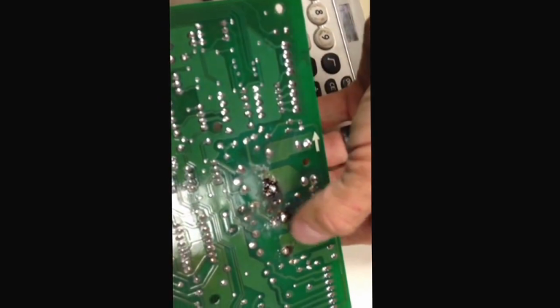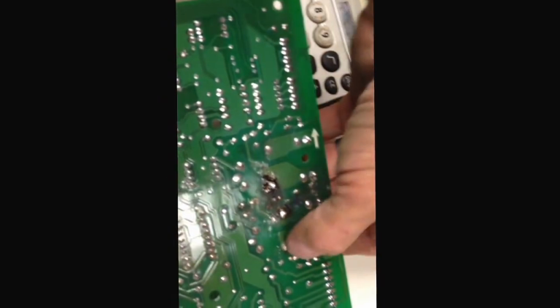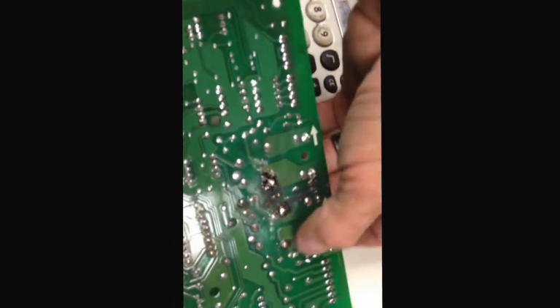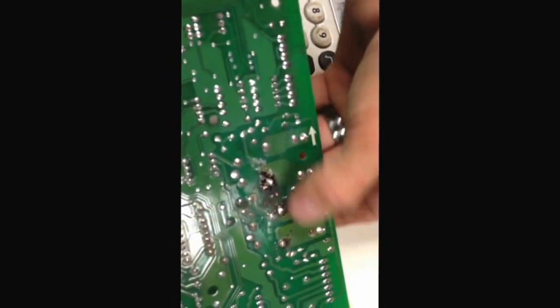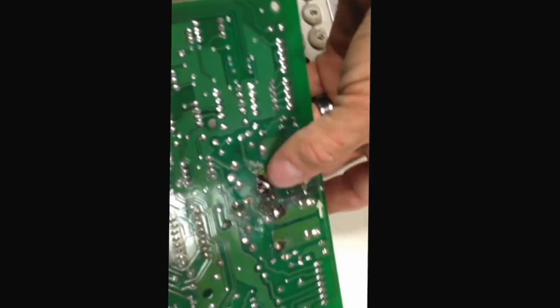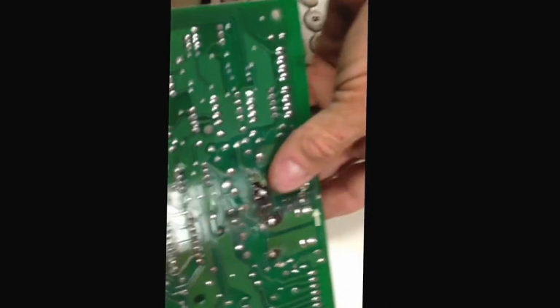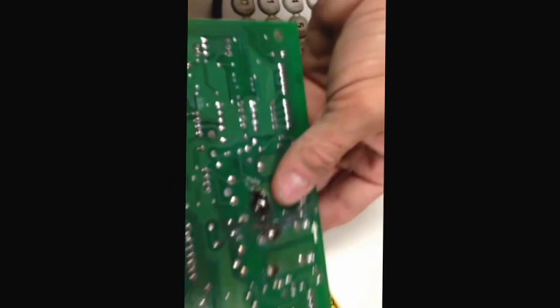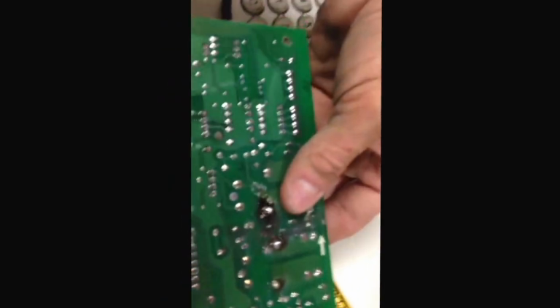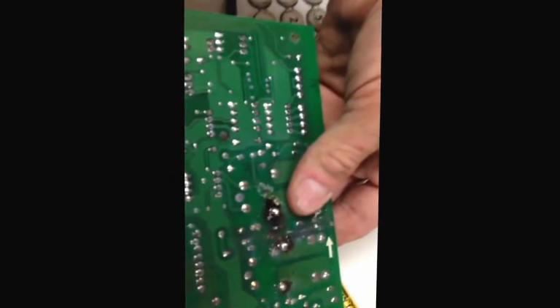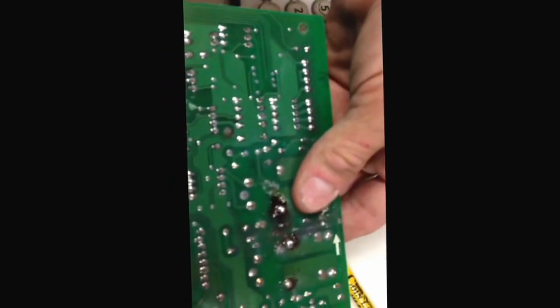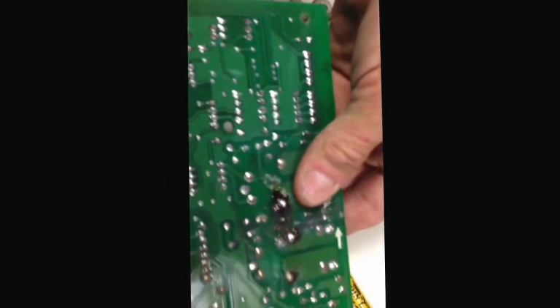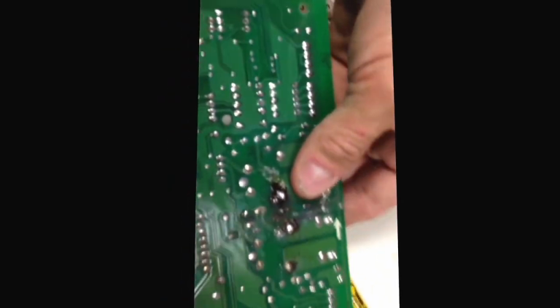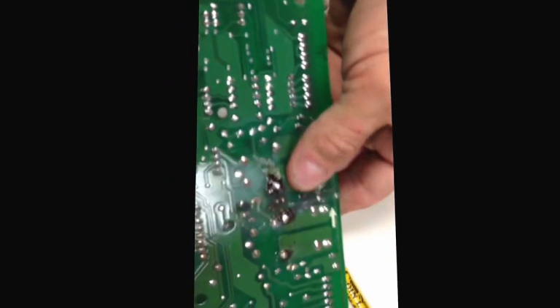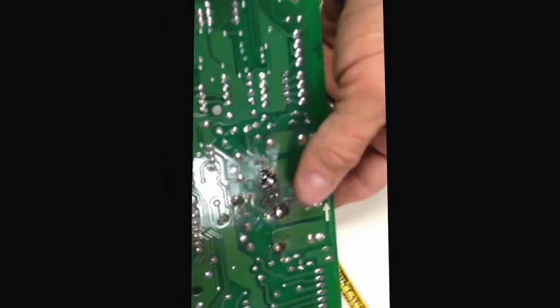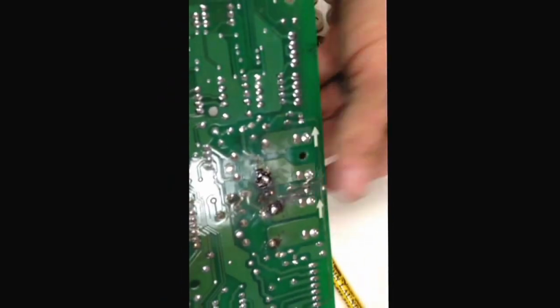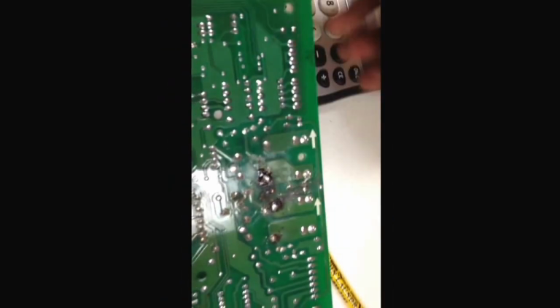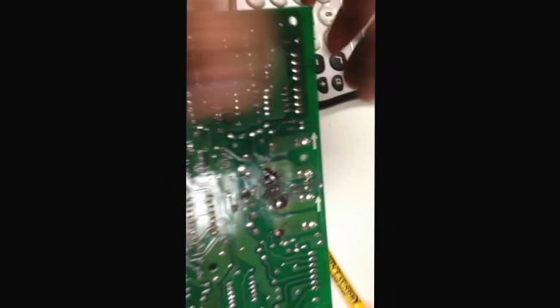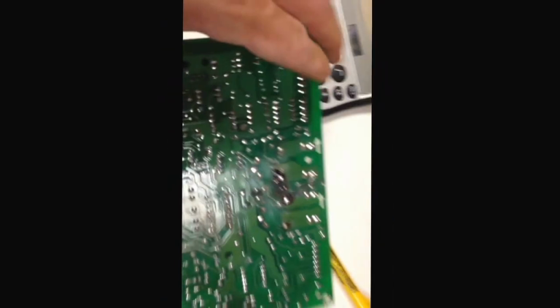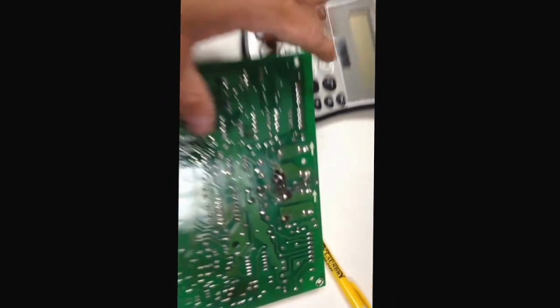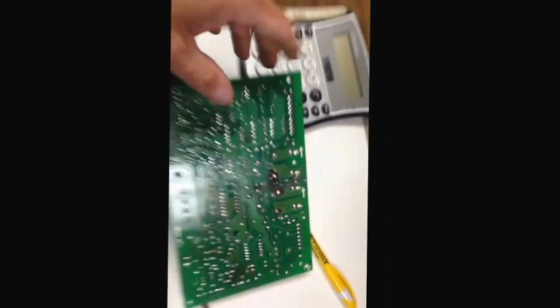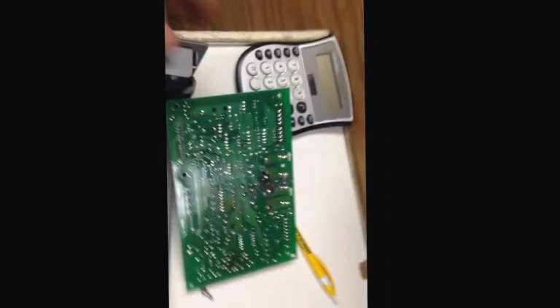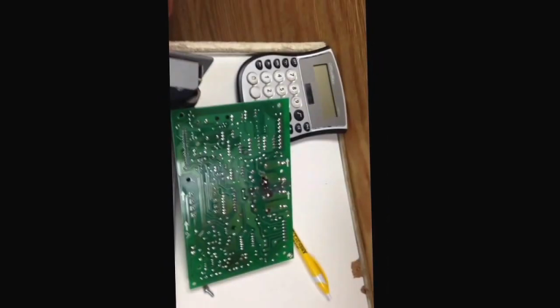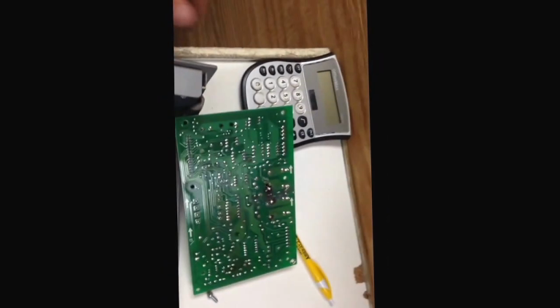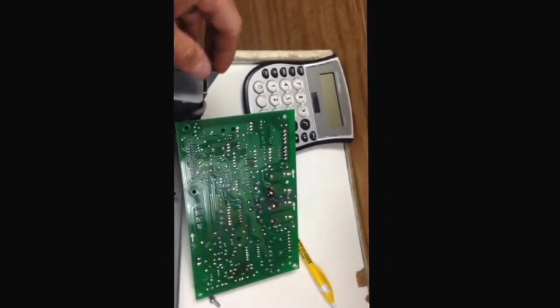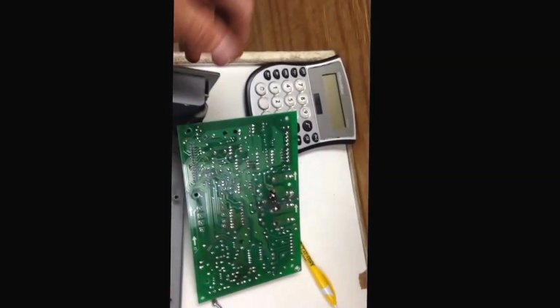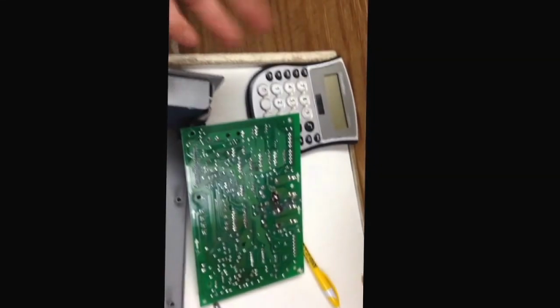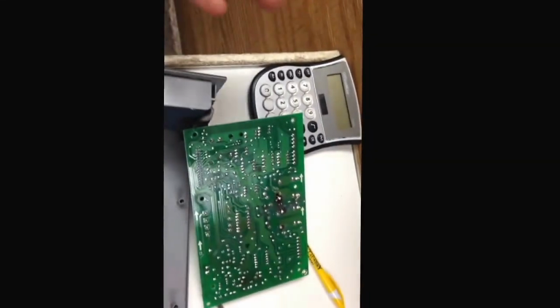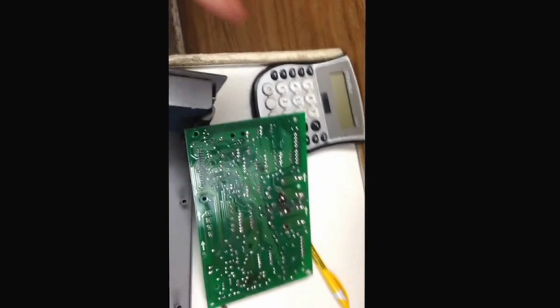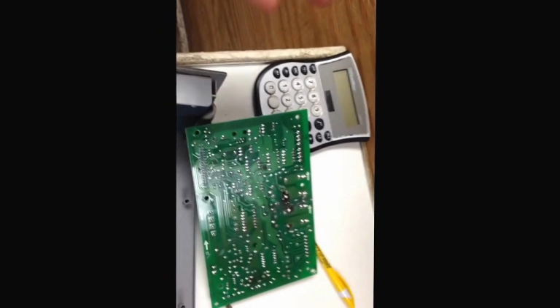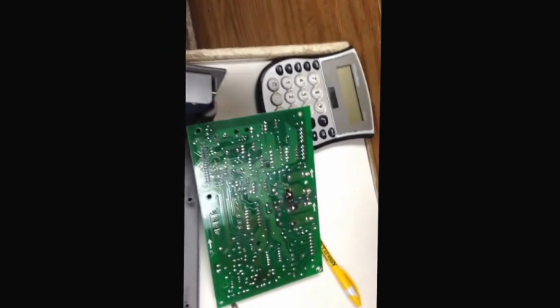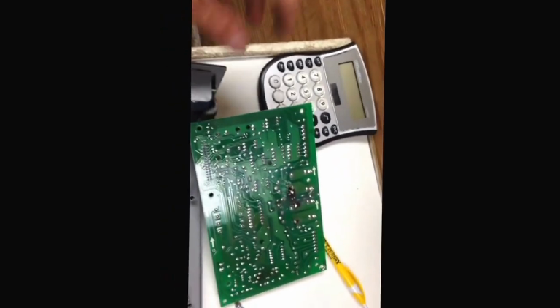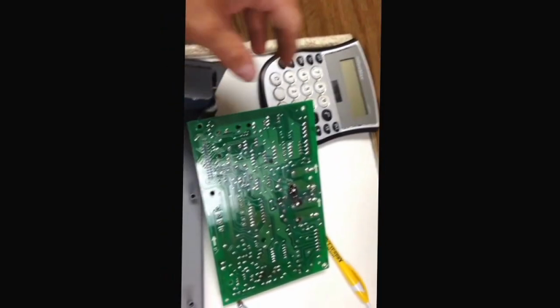You go back in and re-solder them, put a little bit of solder on, and they'll work for a while. It's pretty simple — when they don't work, they just stop.